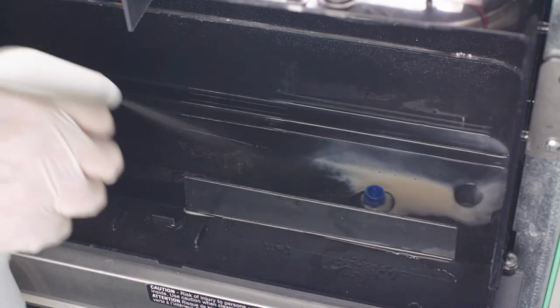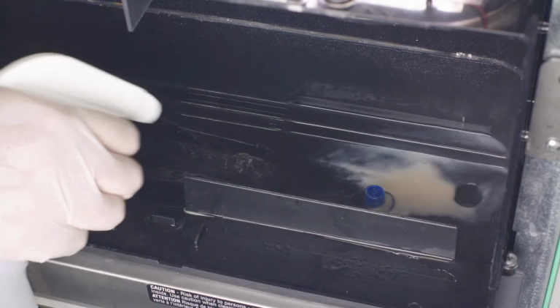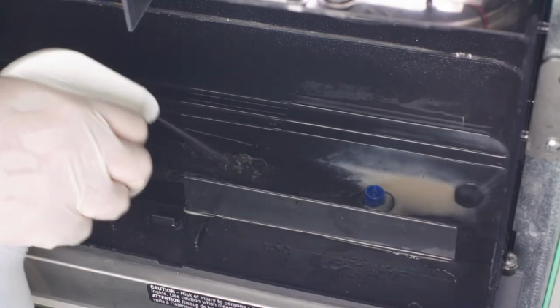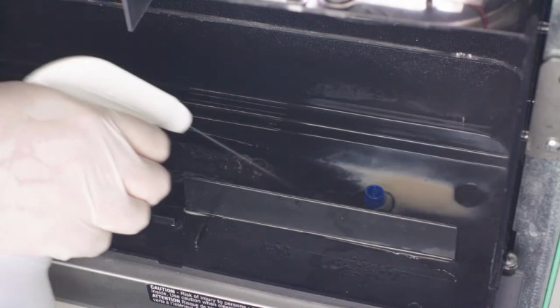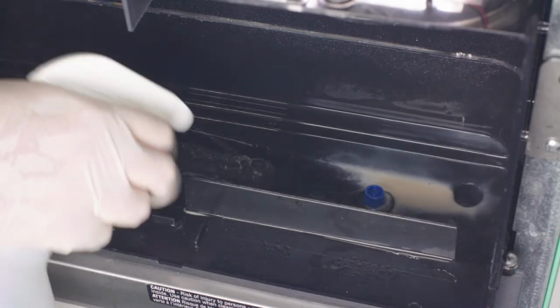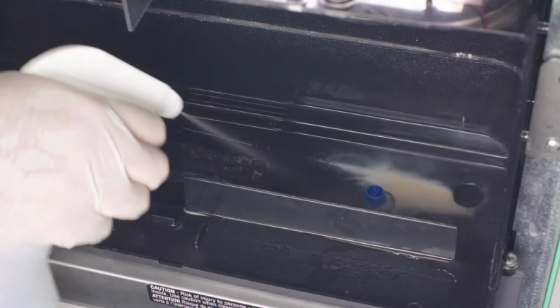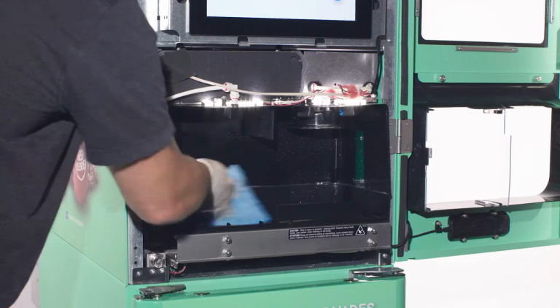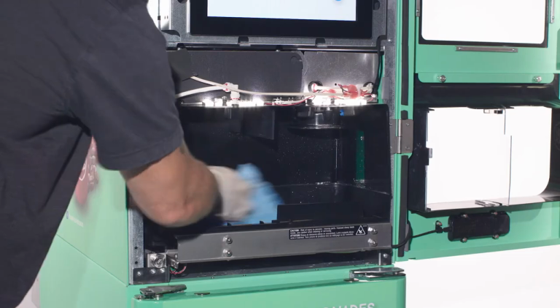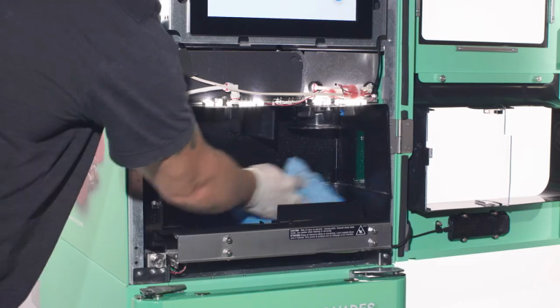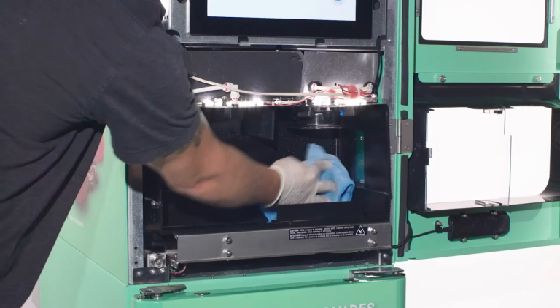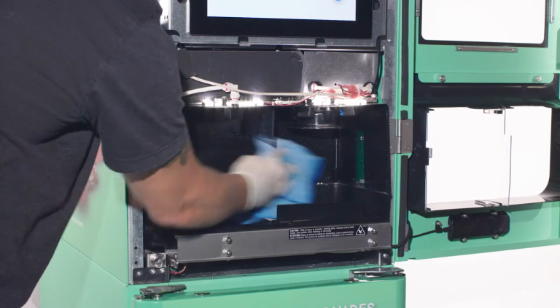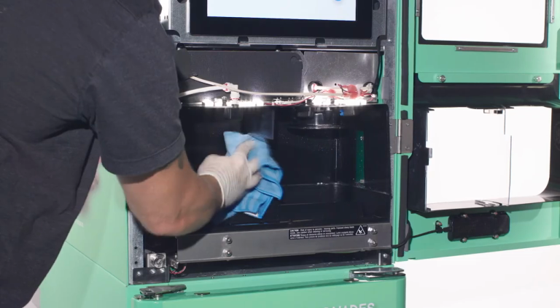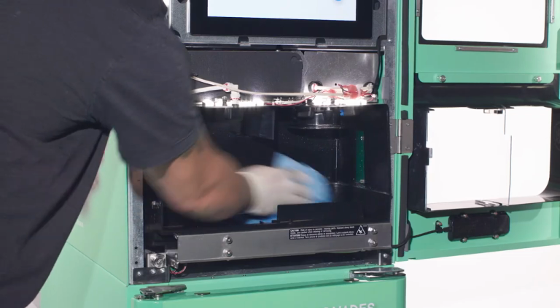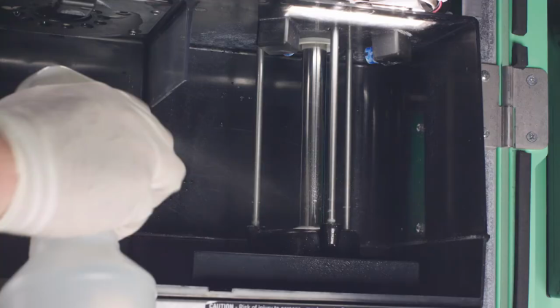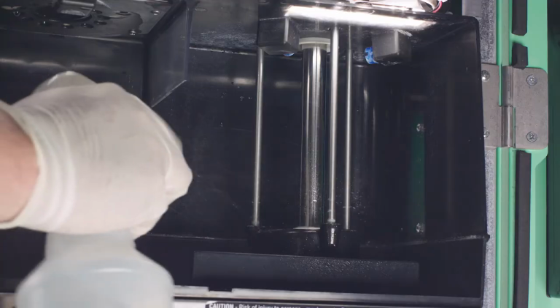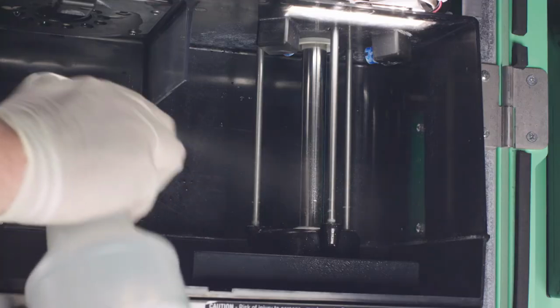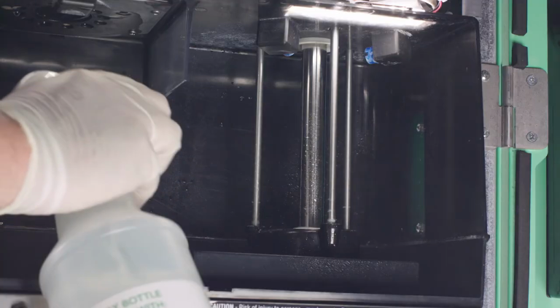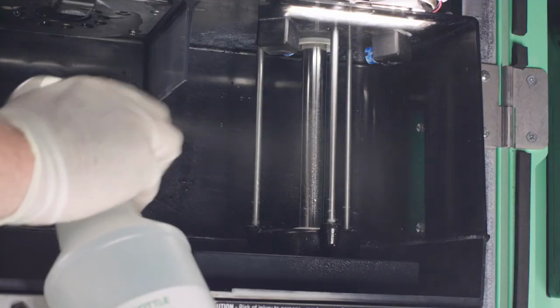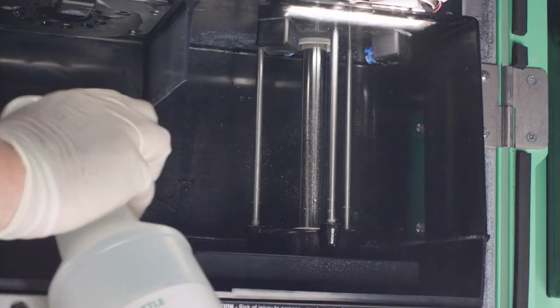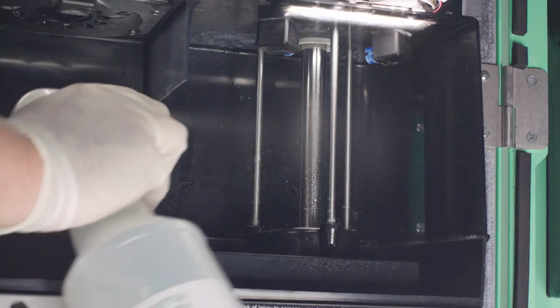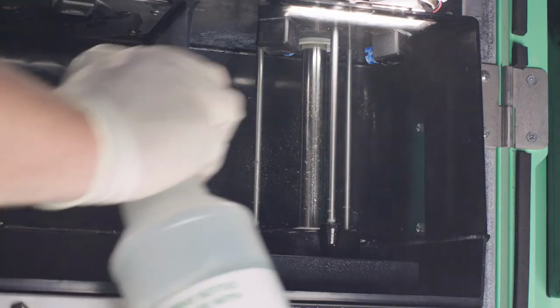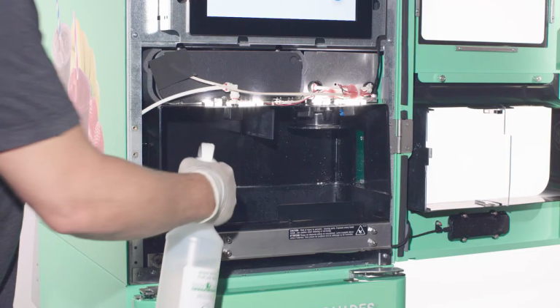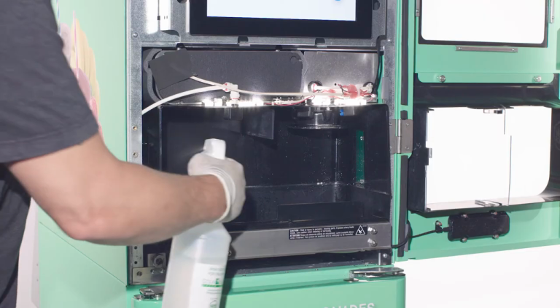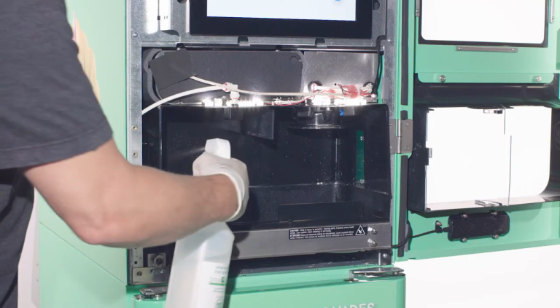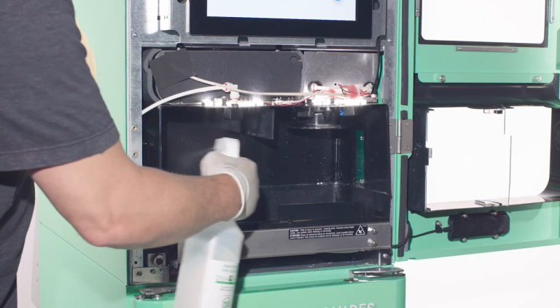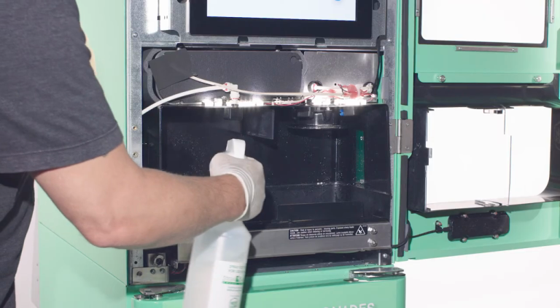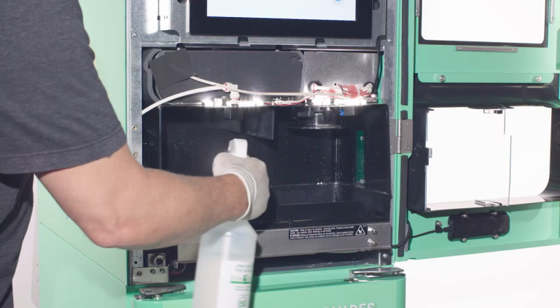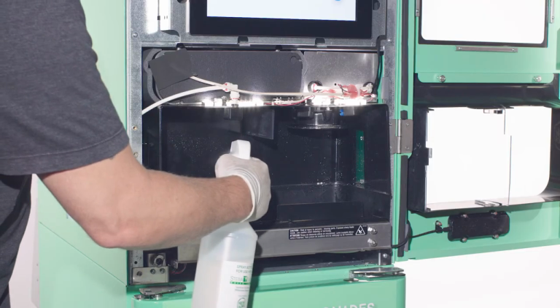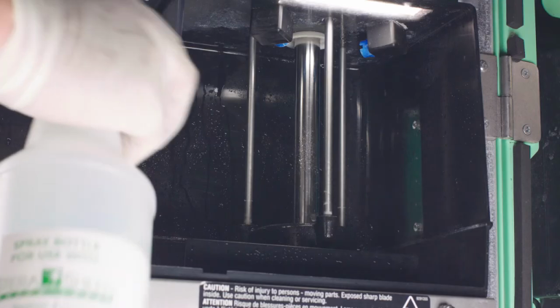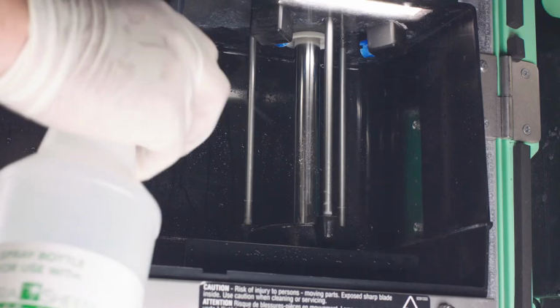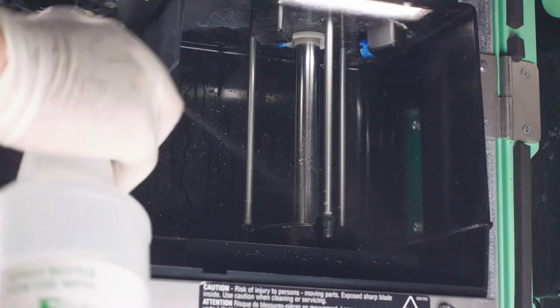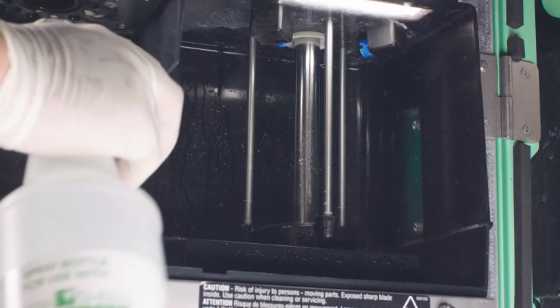Clean the dispense area following on-screen instructions. Repeat the process for sanitizing.